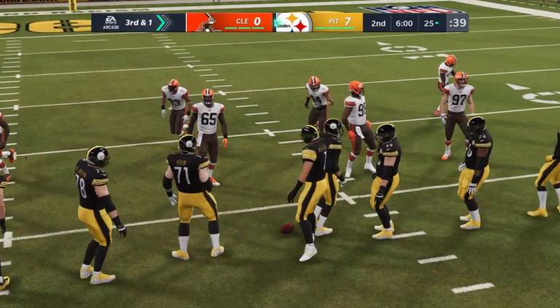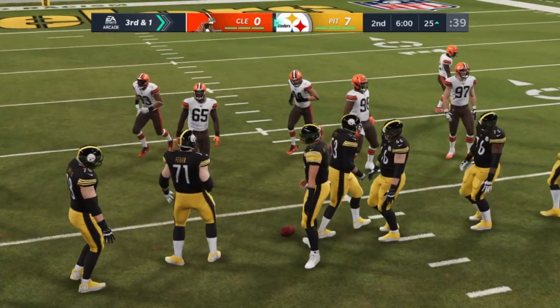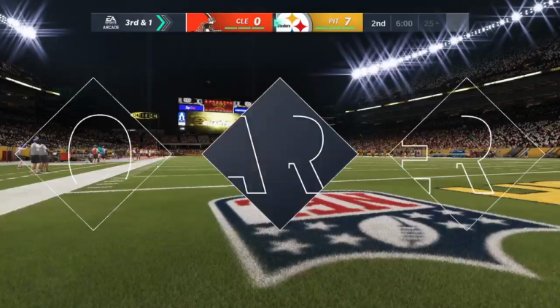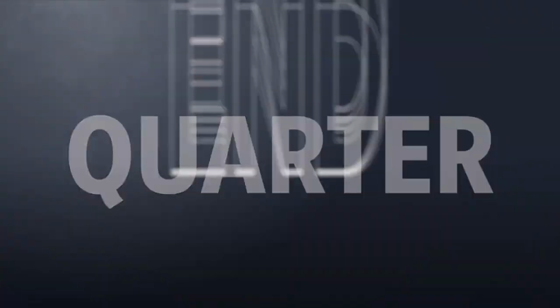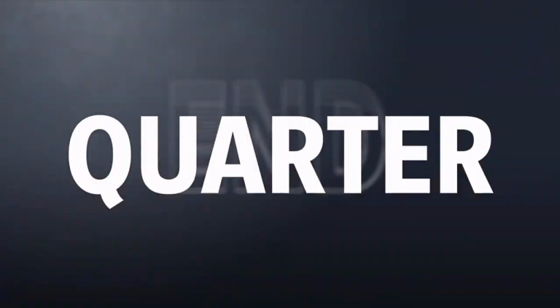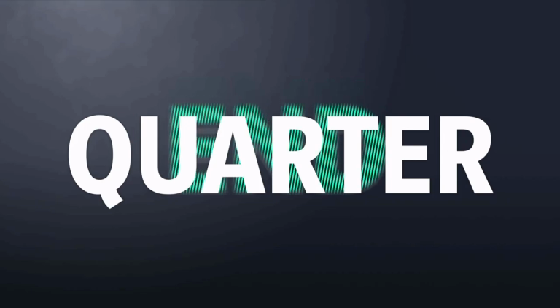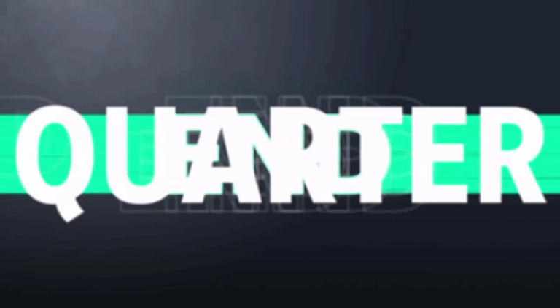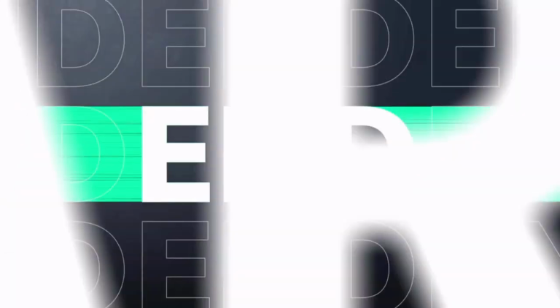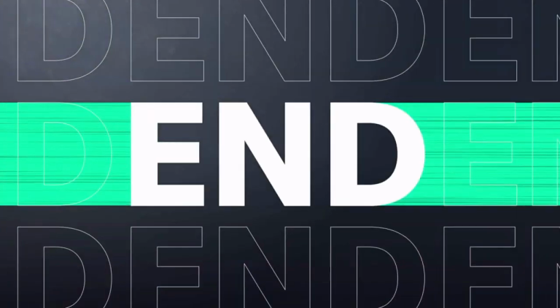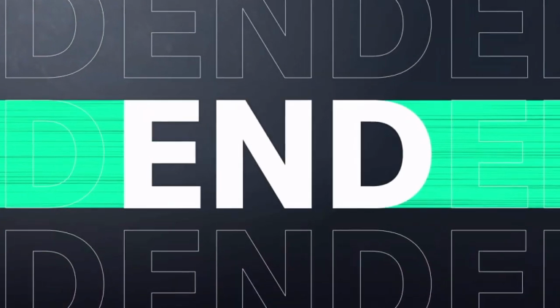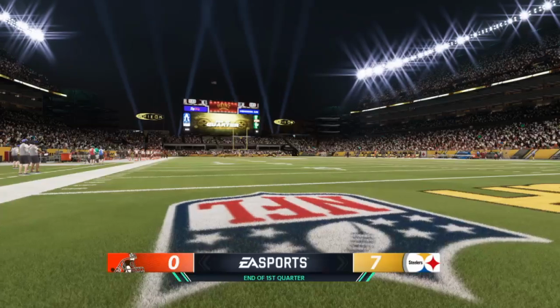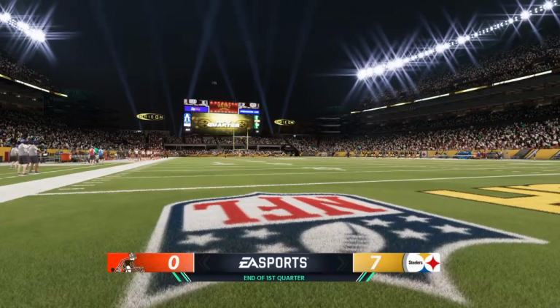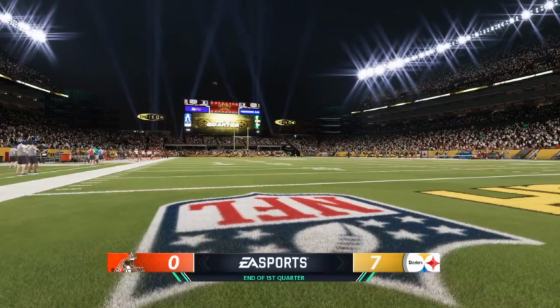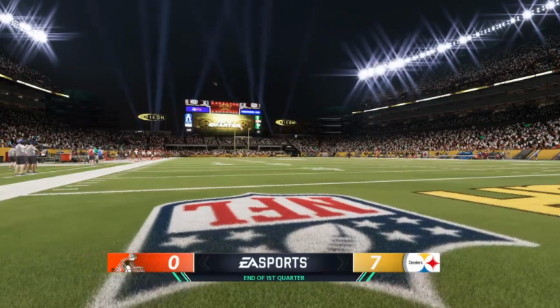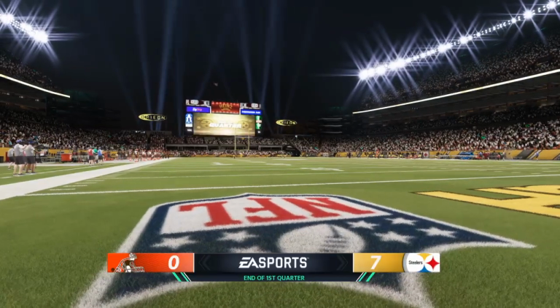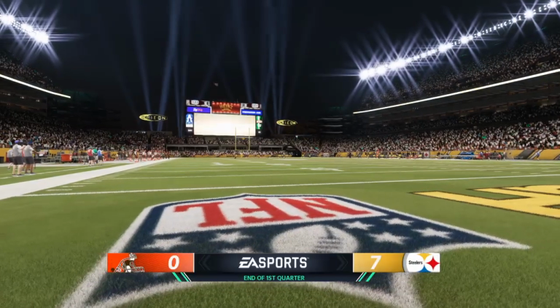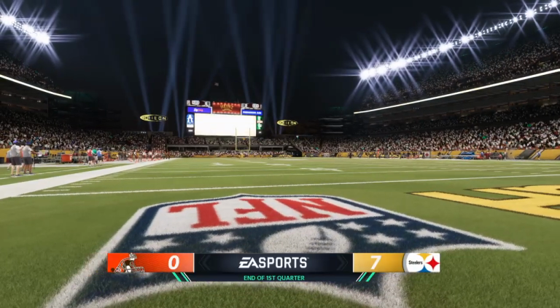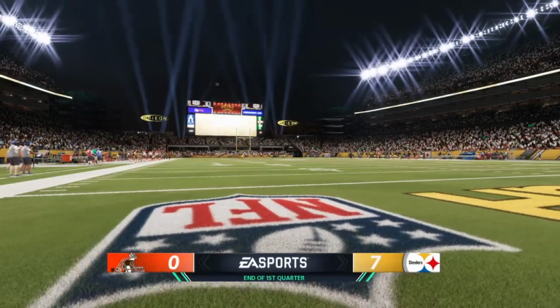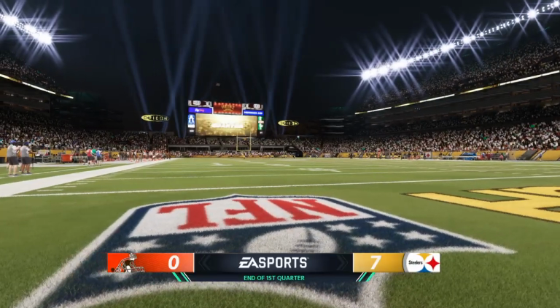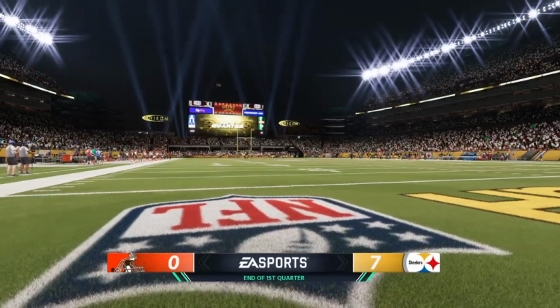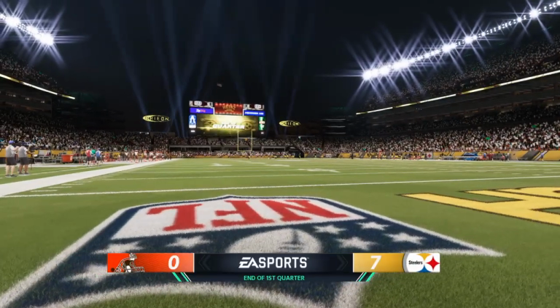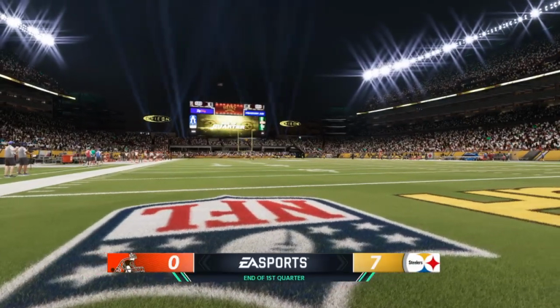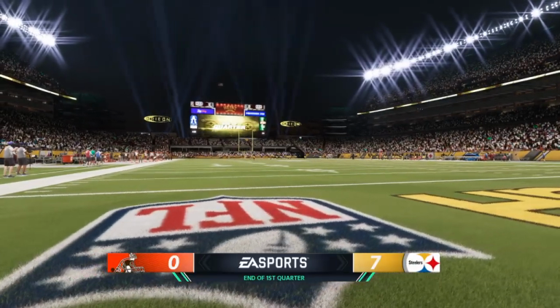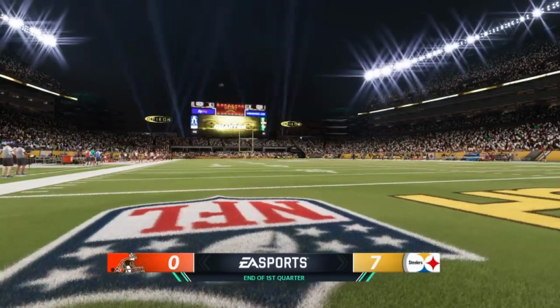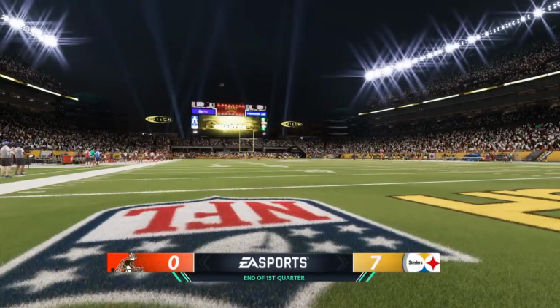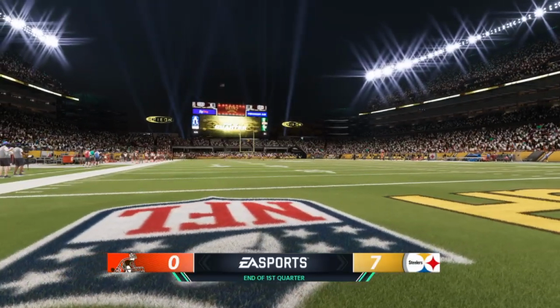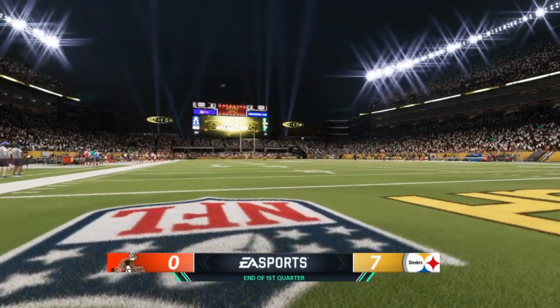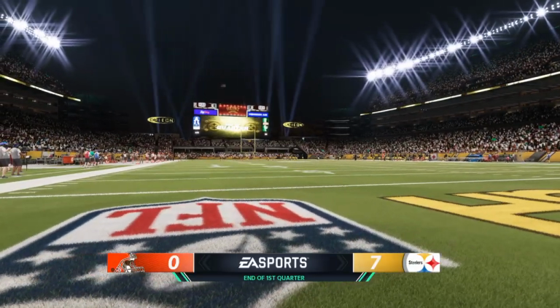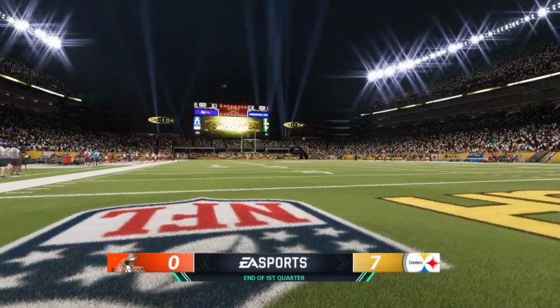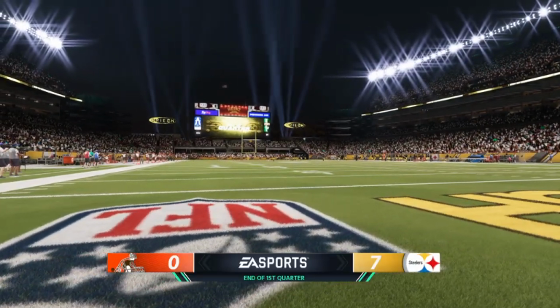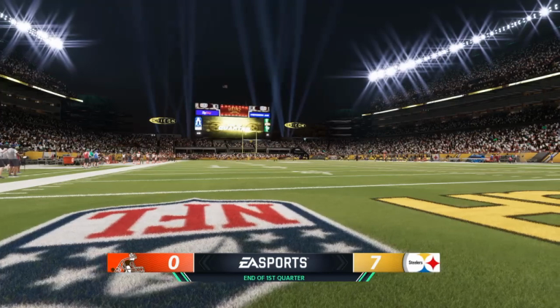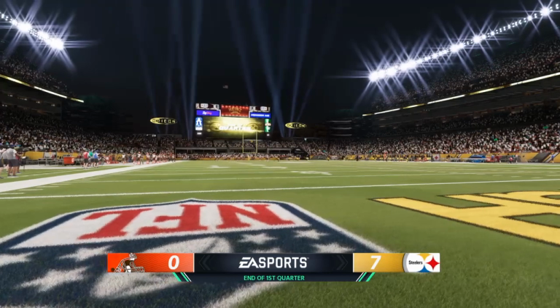After one quarter, it's seven-nothing. Steelers seven, Browns nothing.